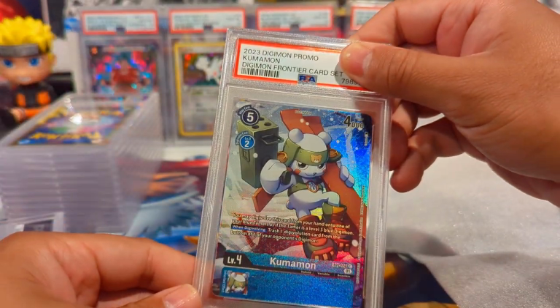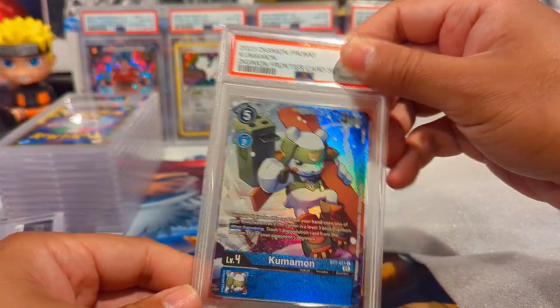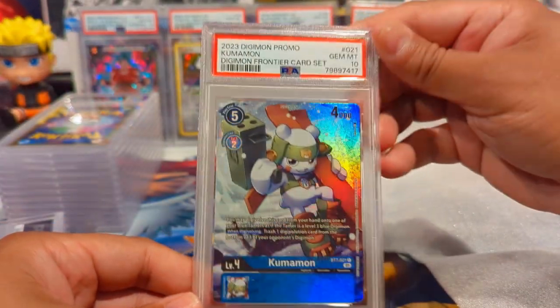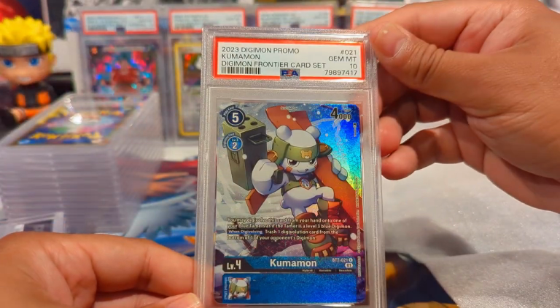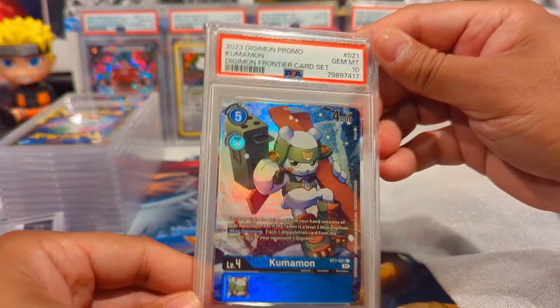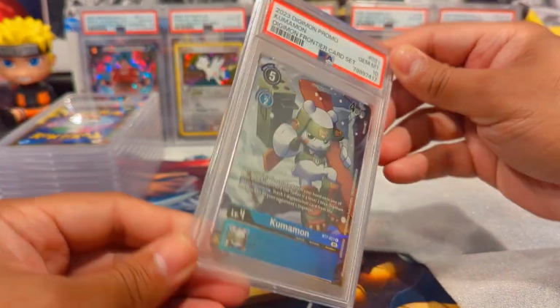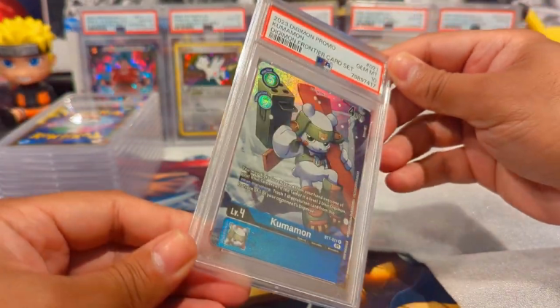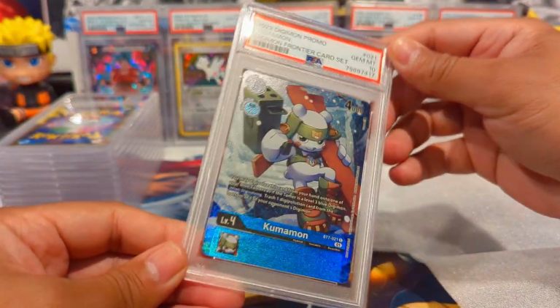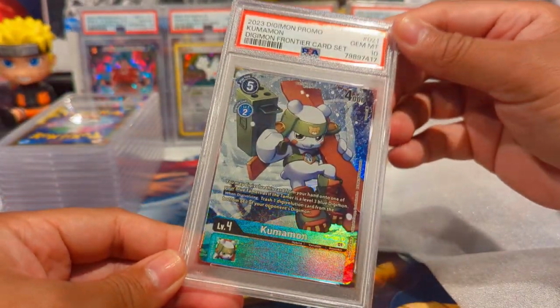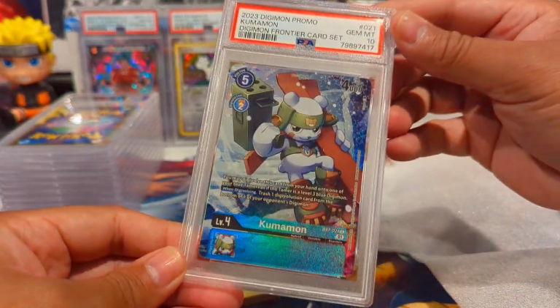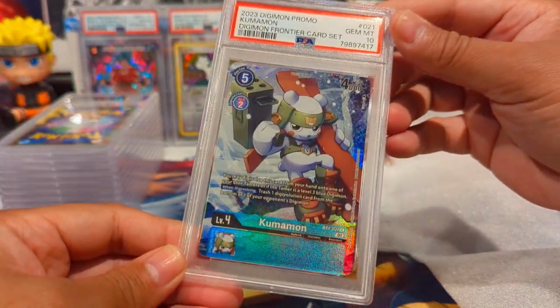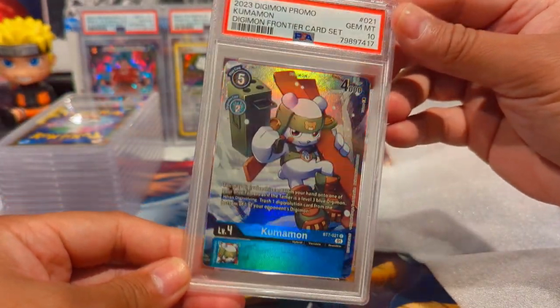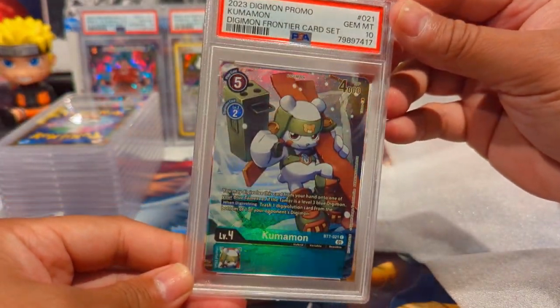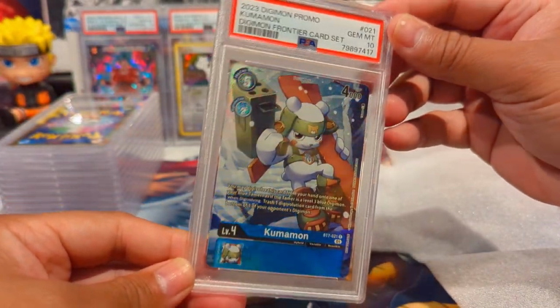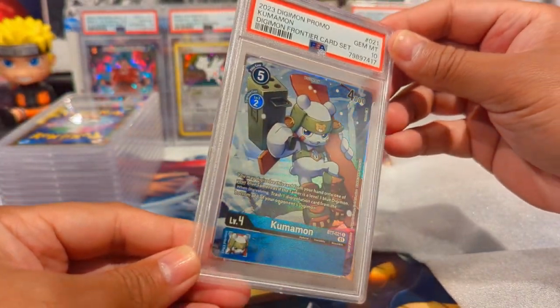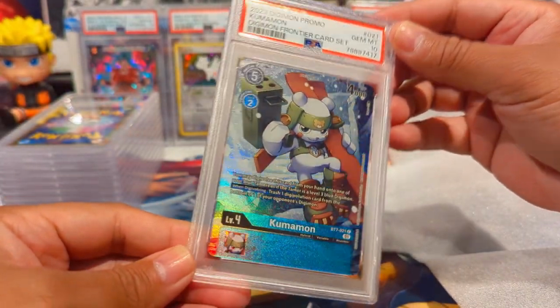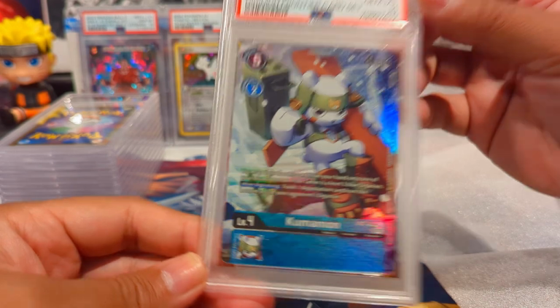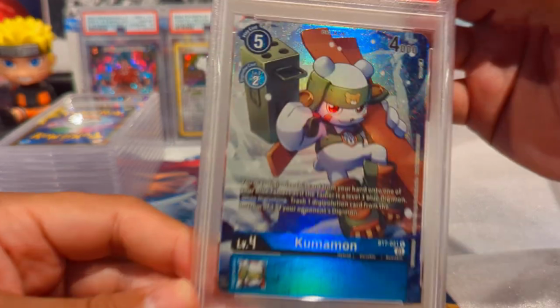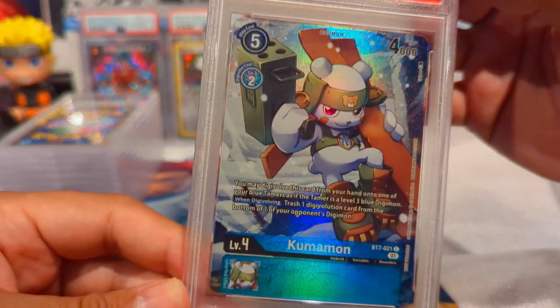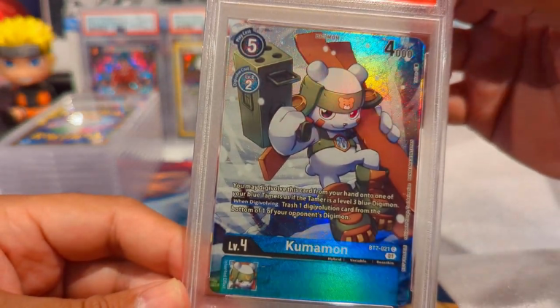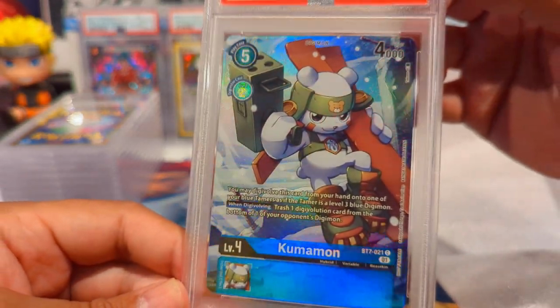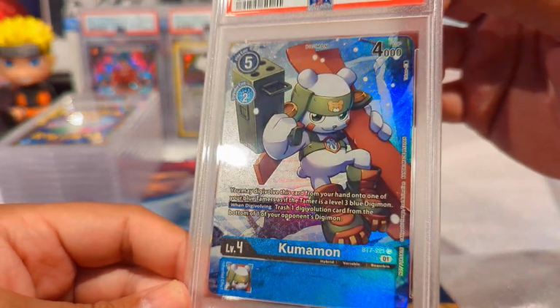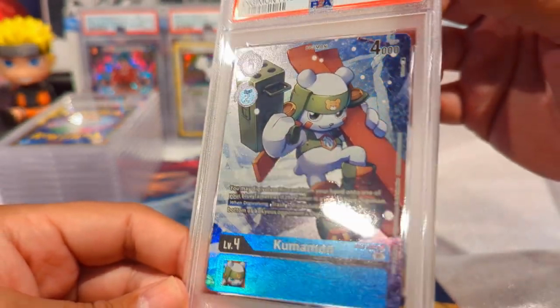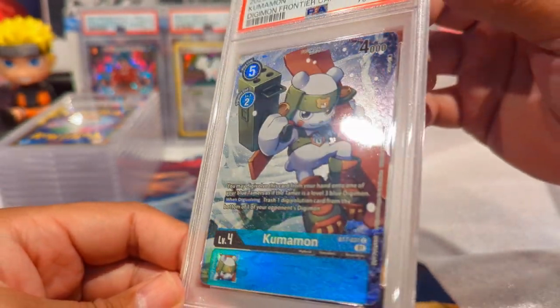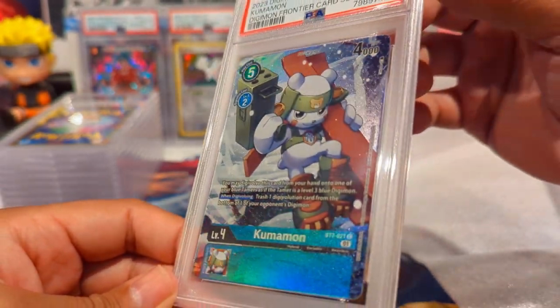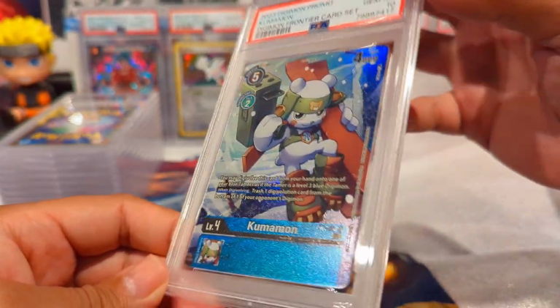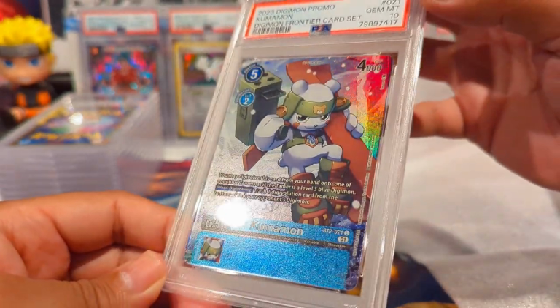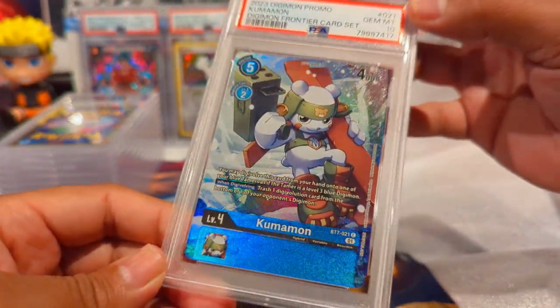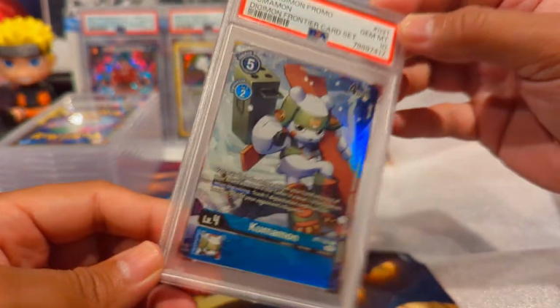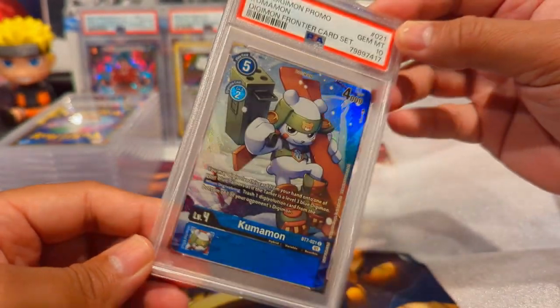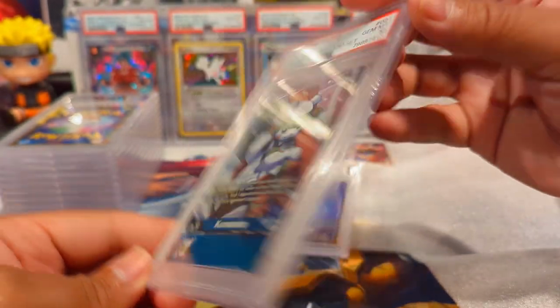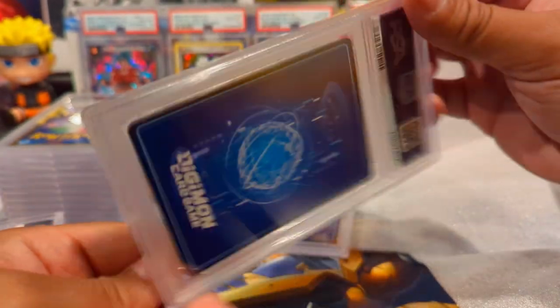We already saw this but that's a 10 on the Kumamon too - love that art, little polar bear. Beautiful.